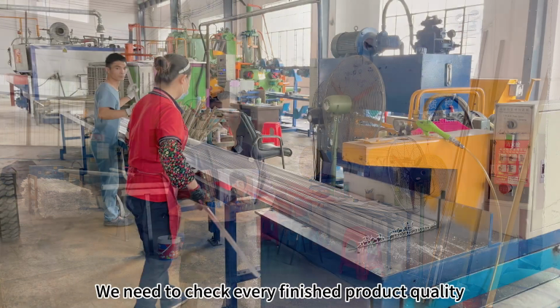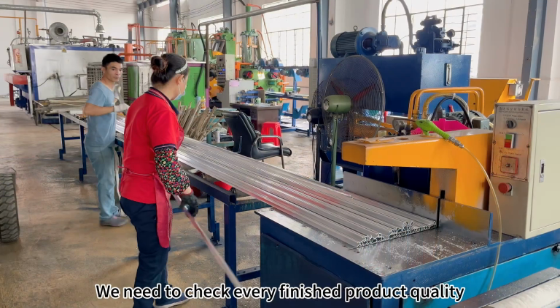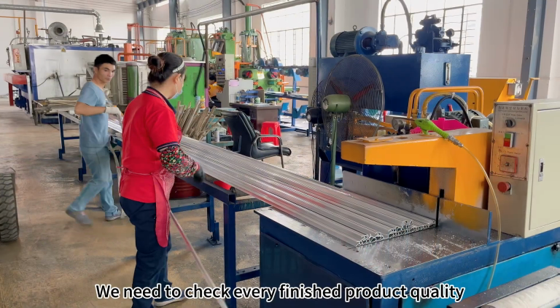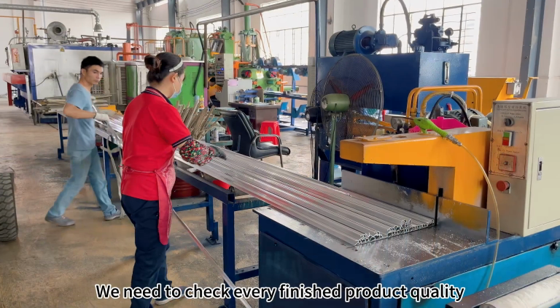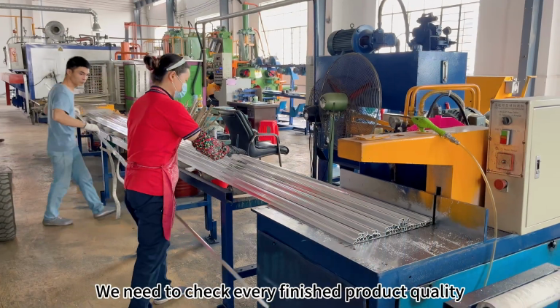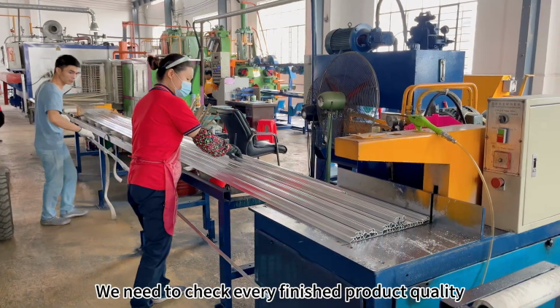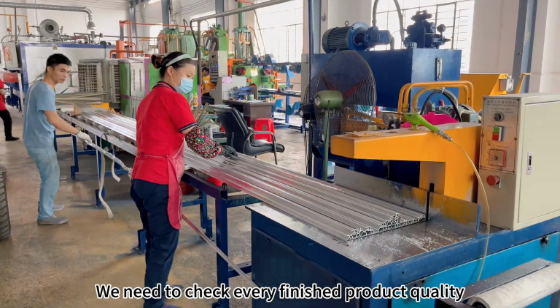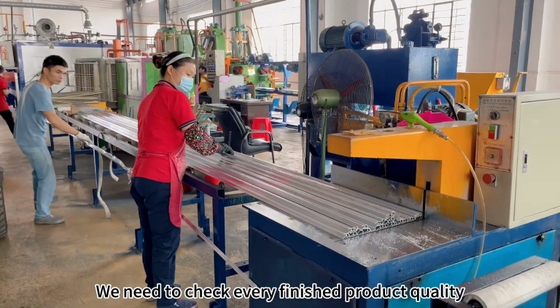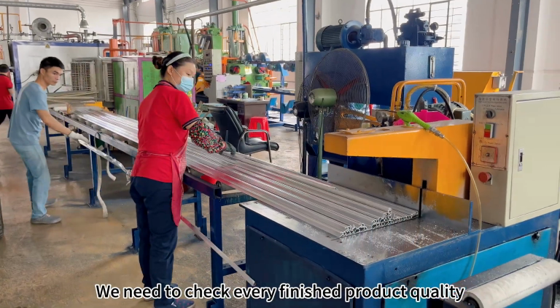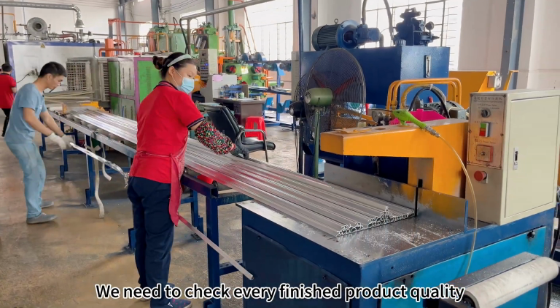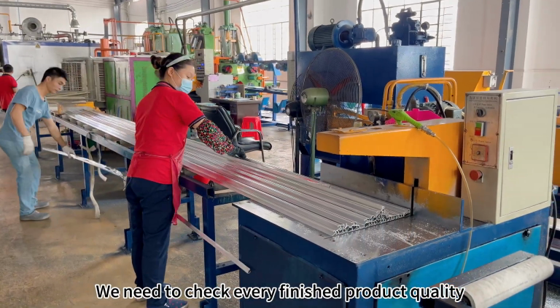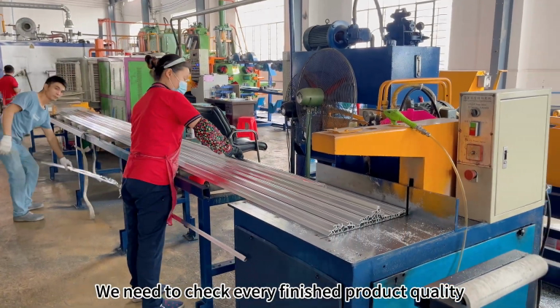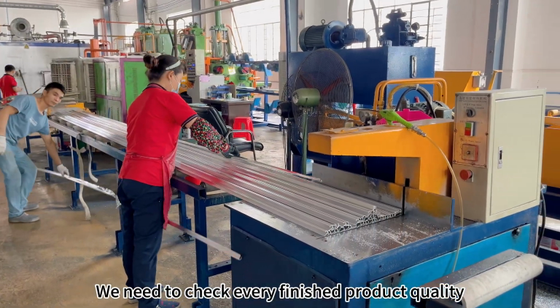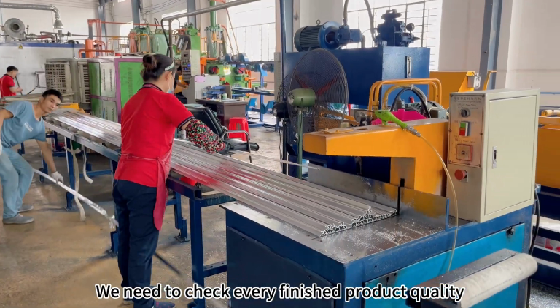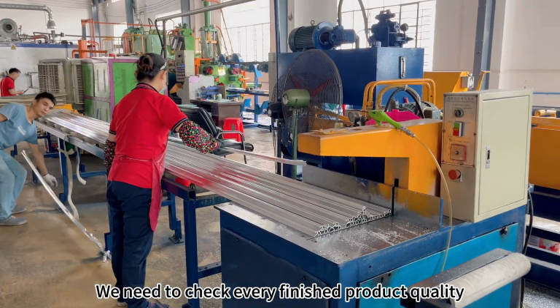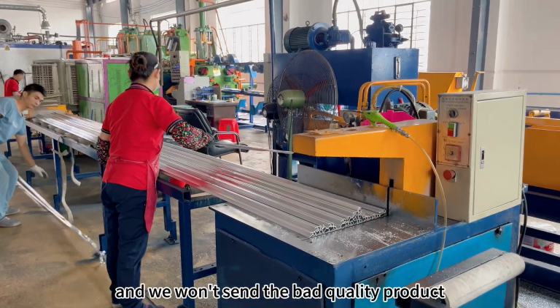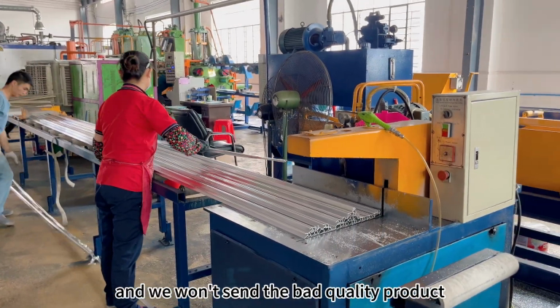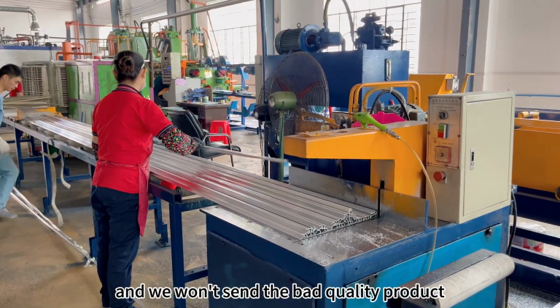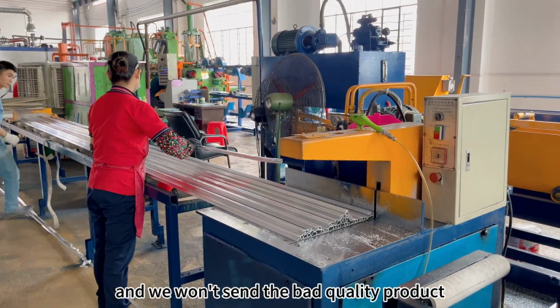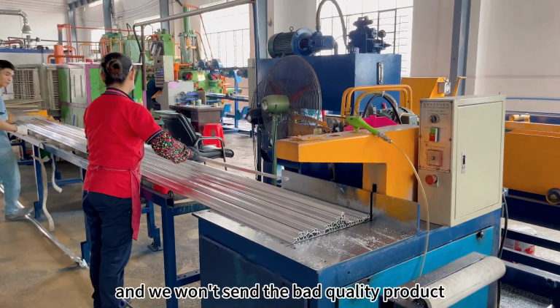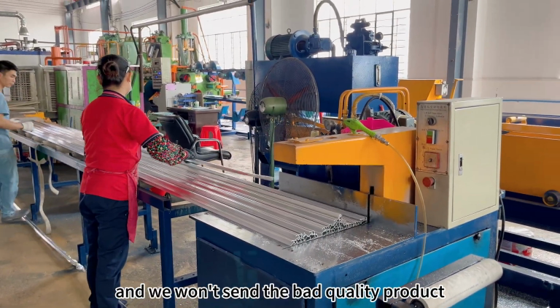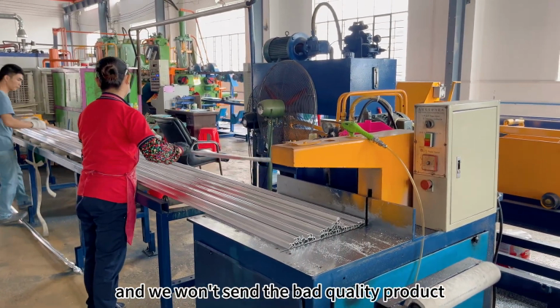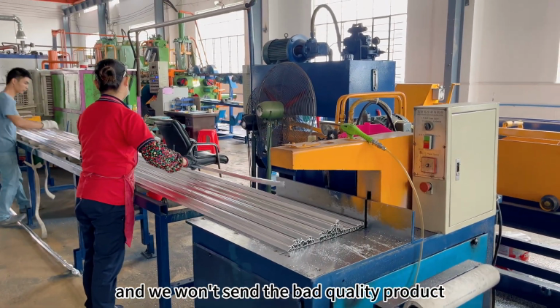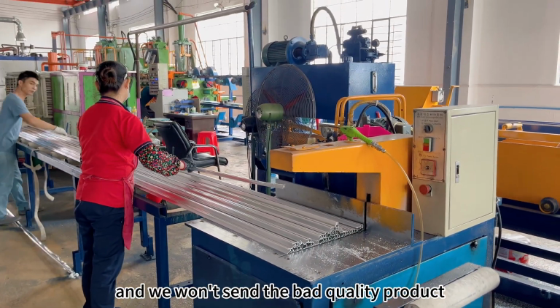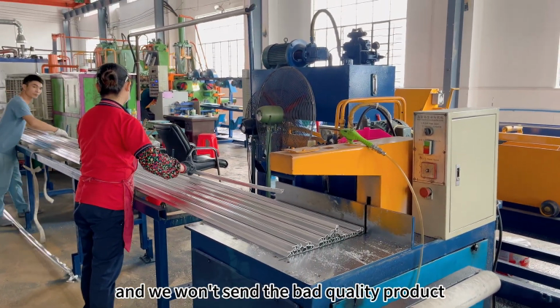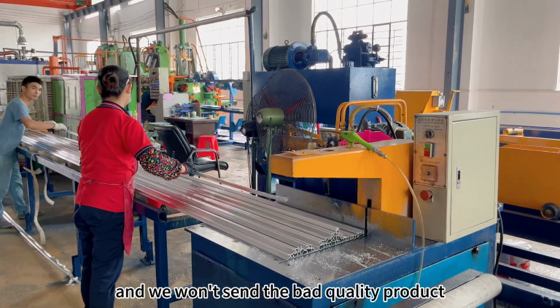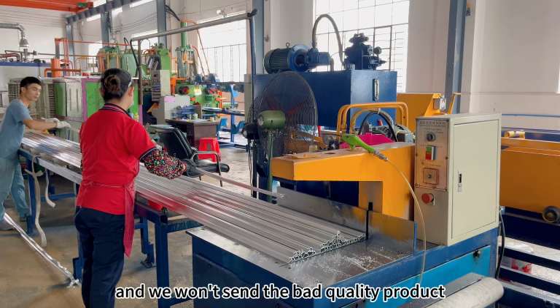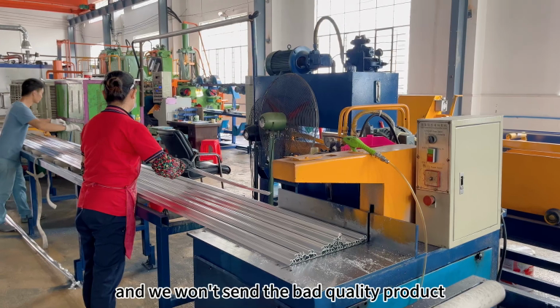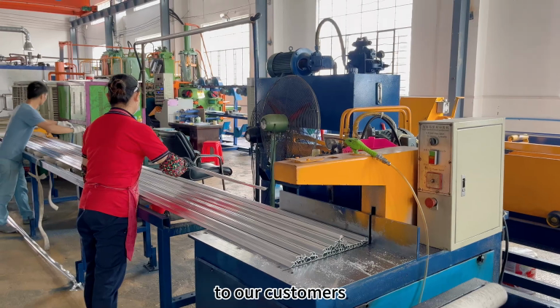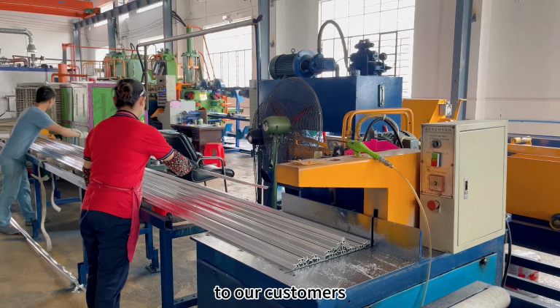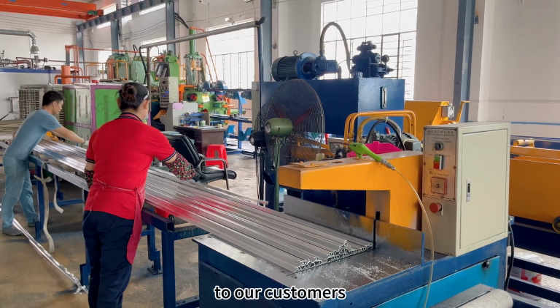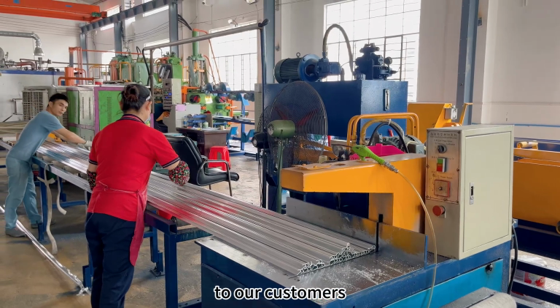We need to check every finished product's quality and we will not send any bad quality products to our customers.